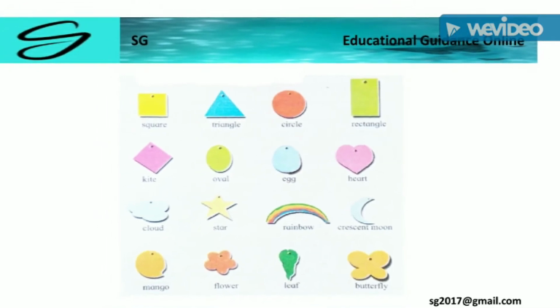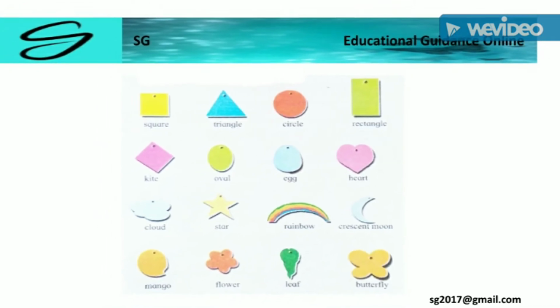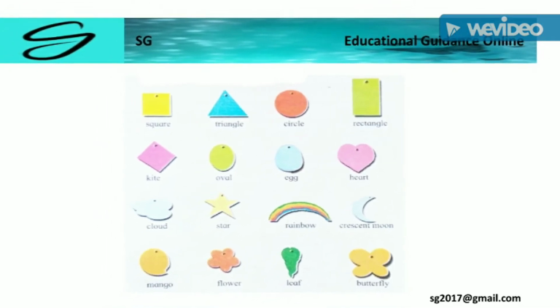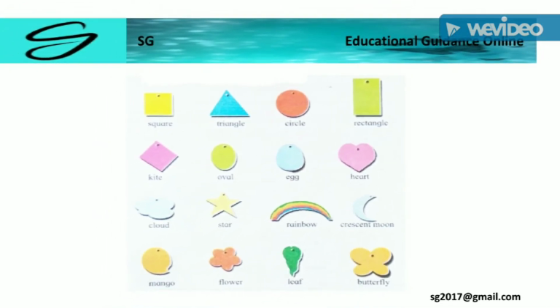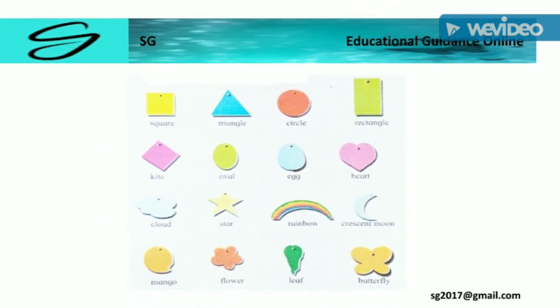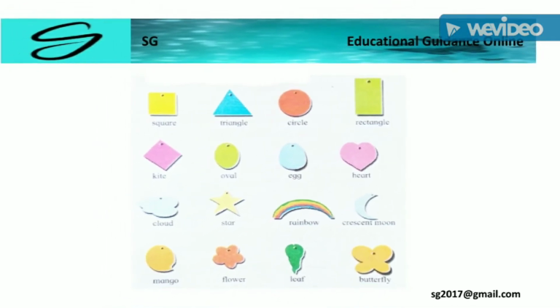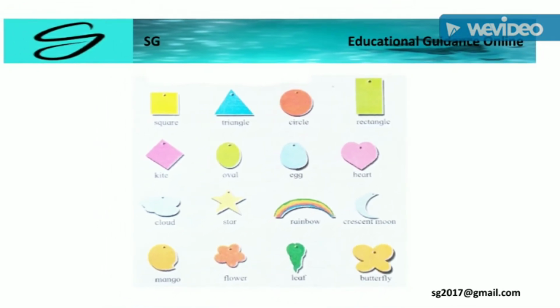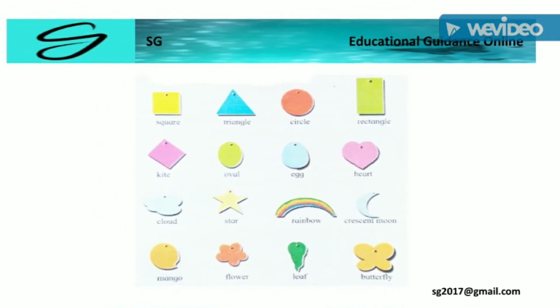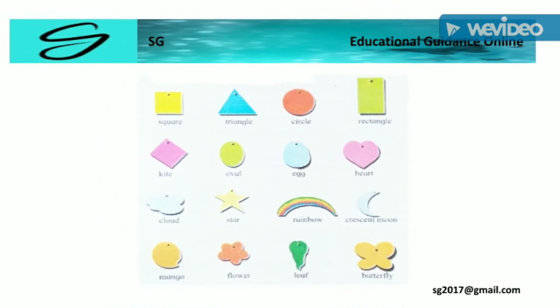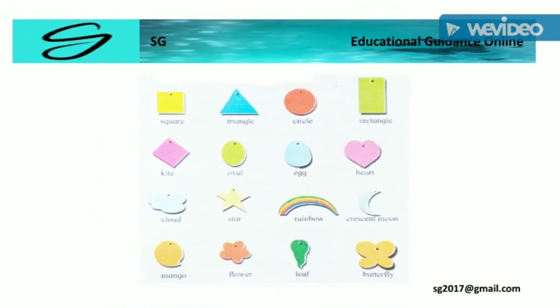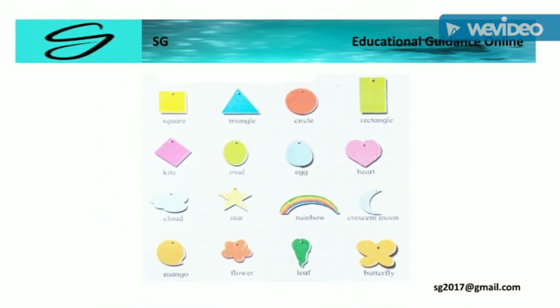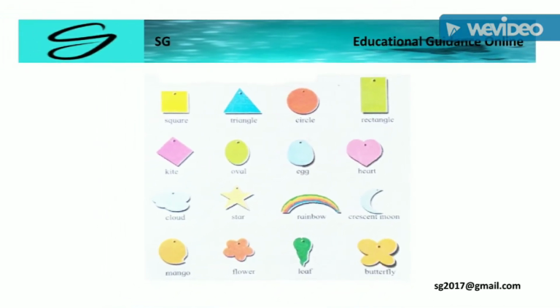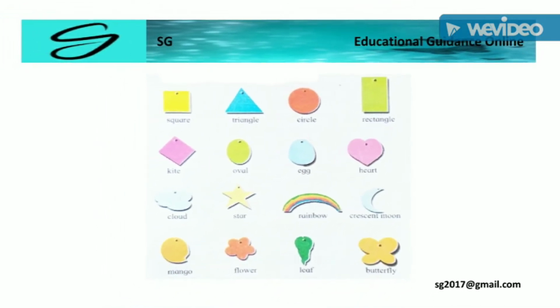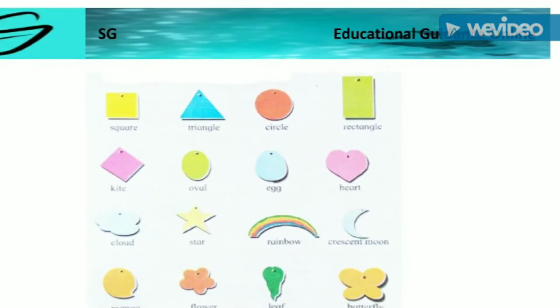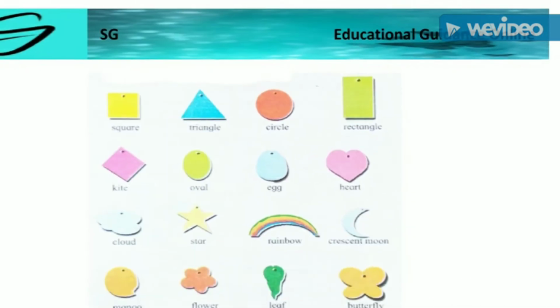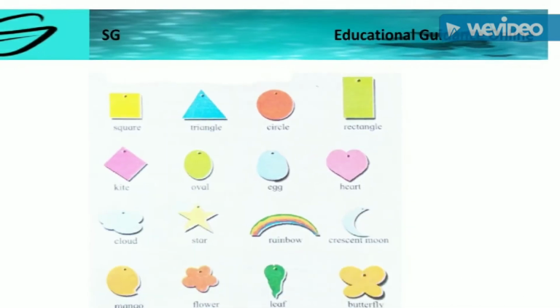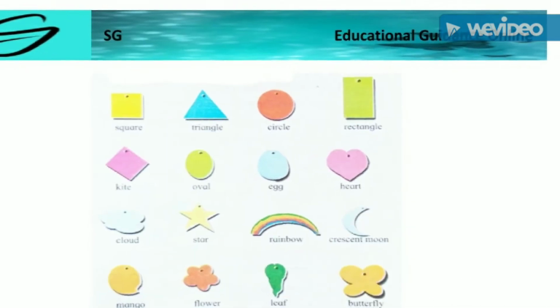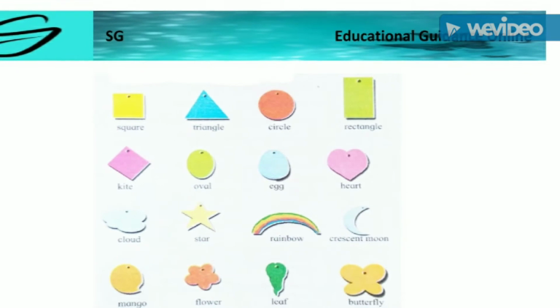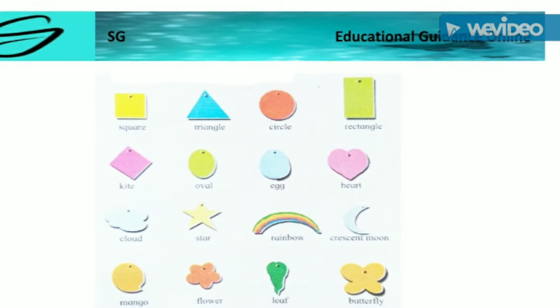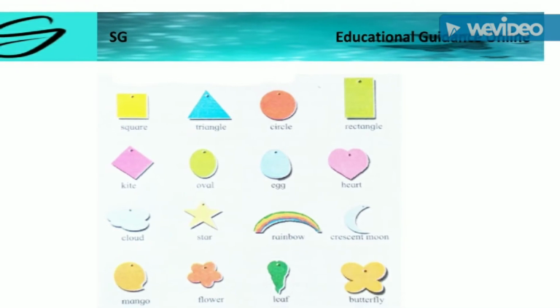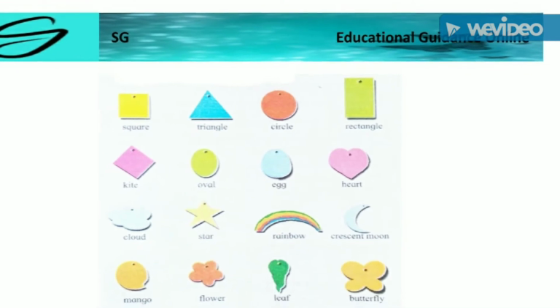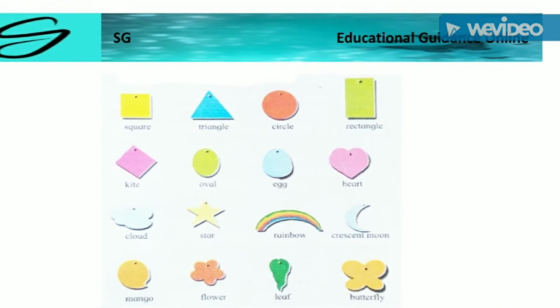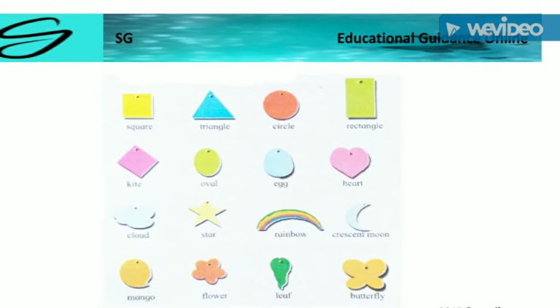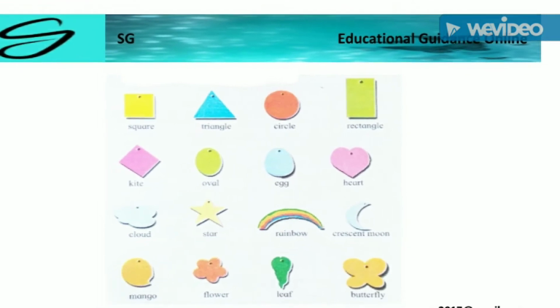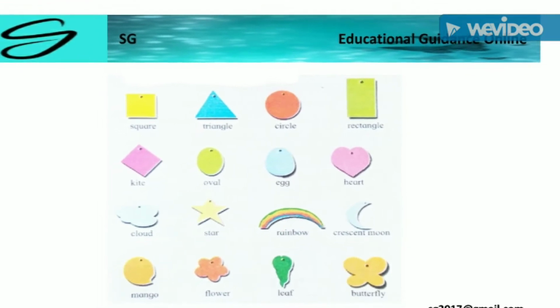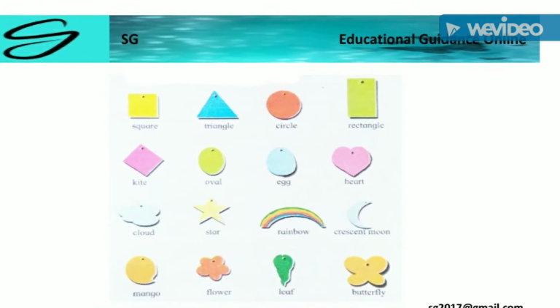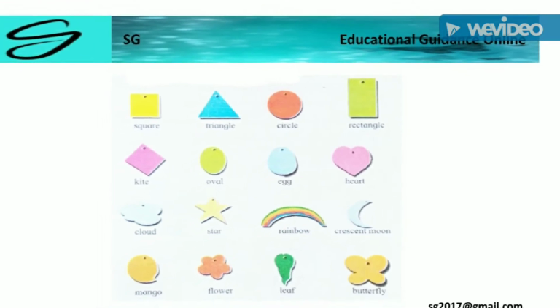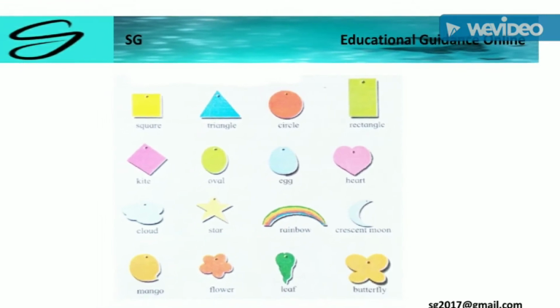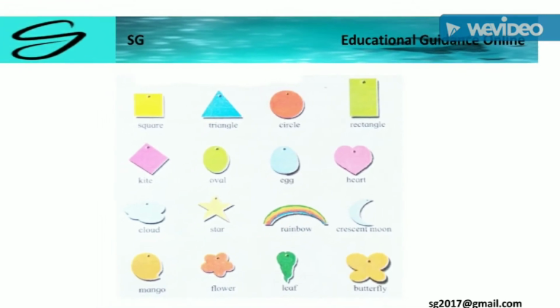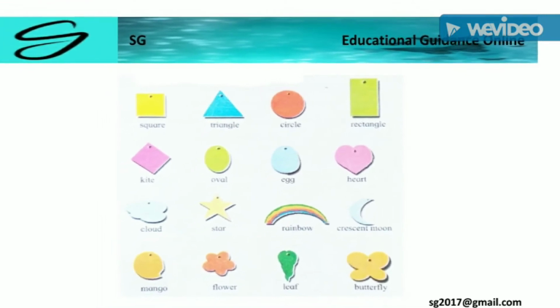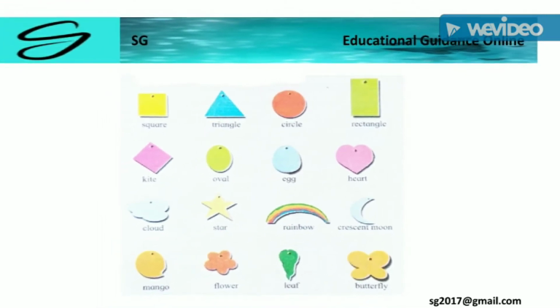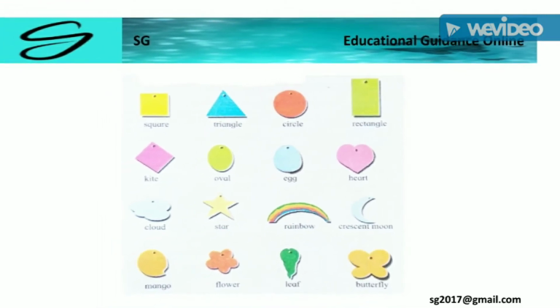Star. Rainbow. Vision. Moon. Mango. Flower. Leaf. Butterfly.